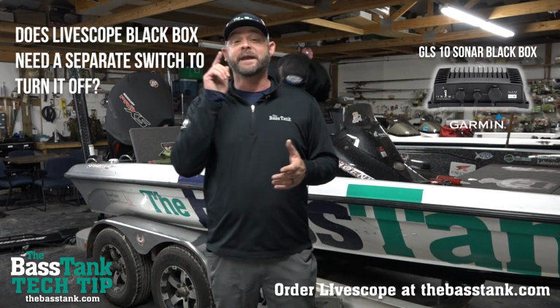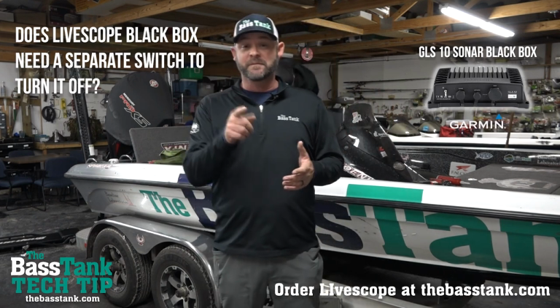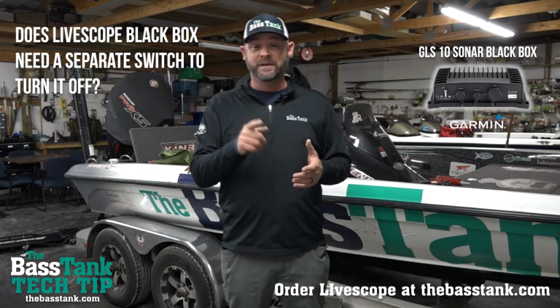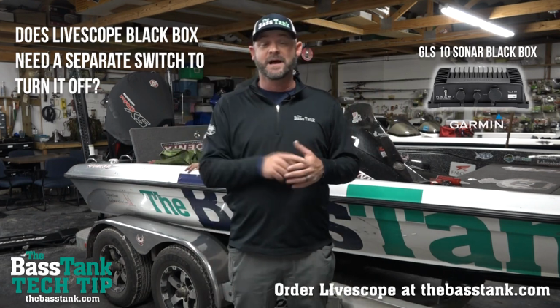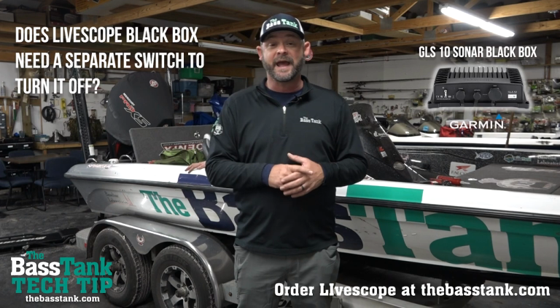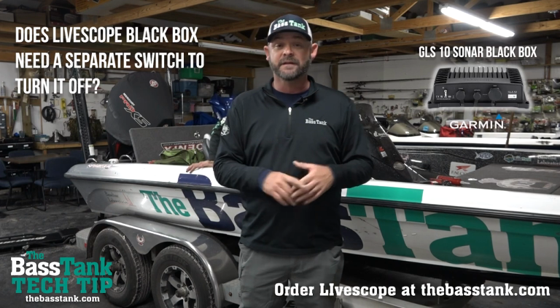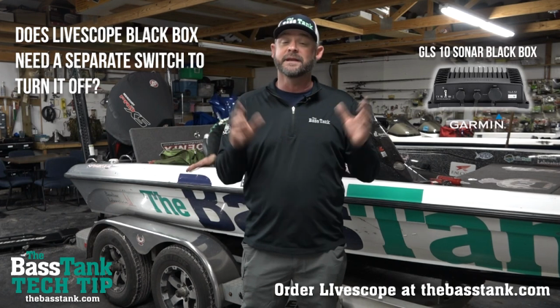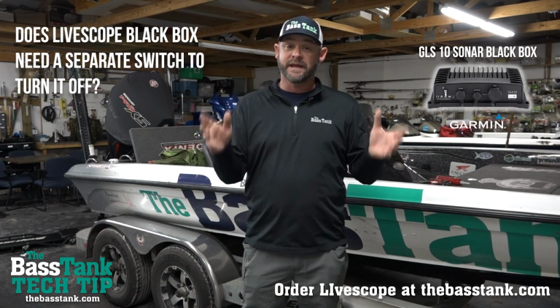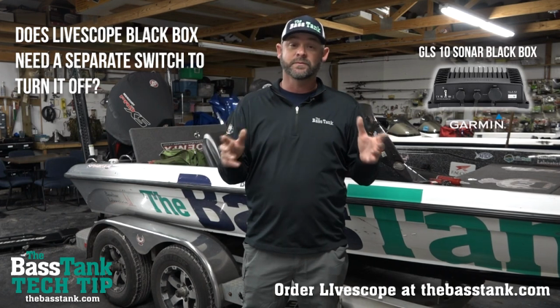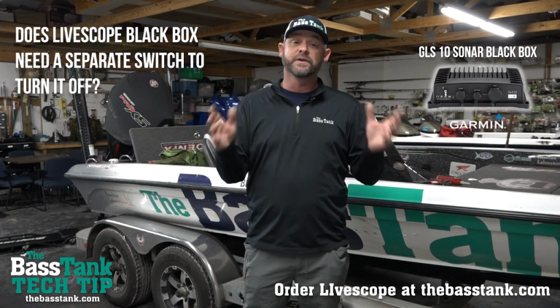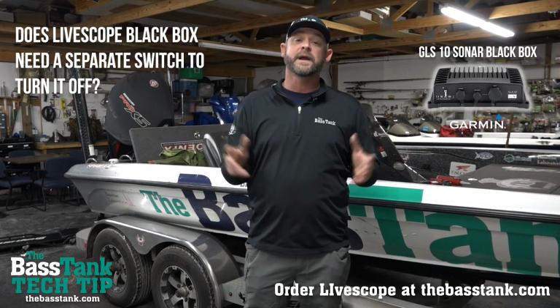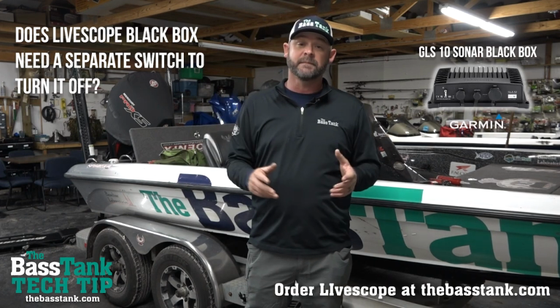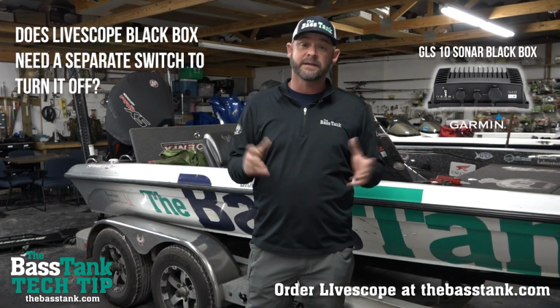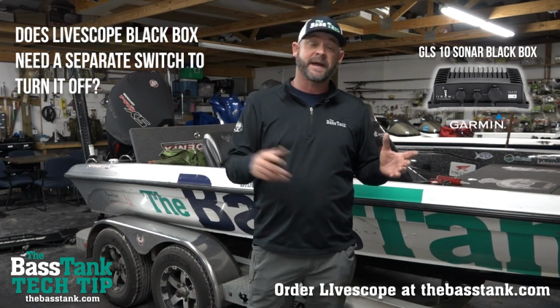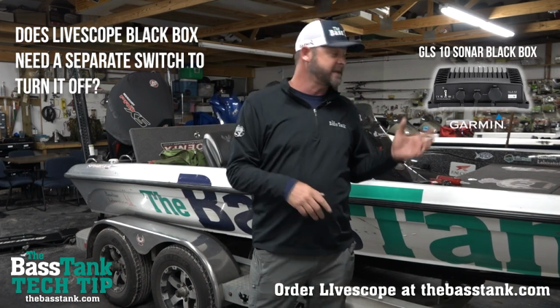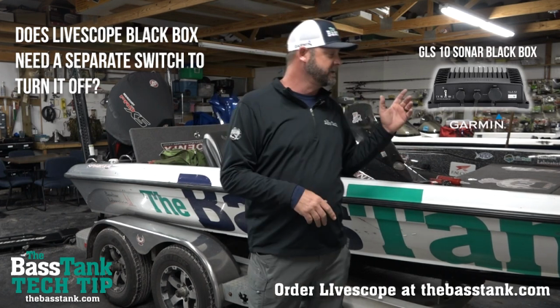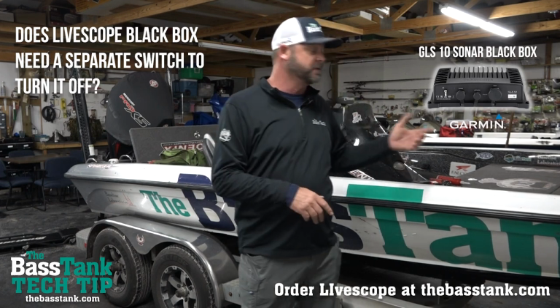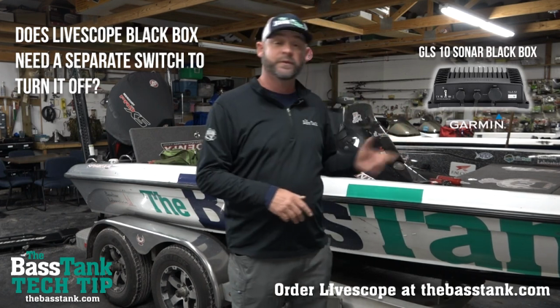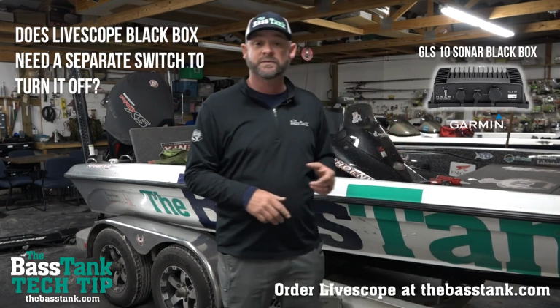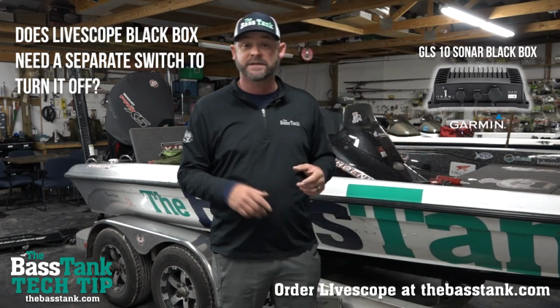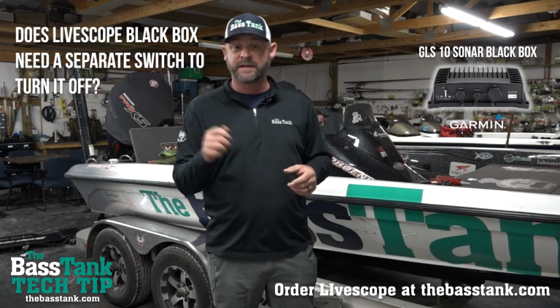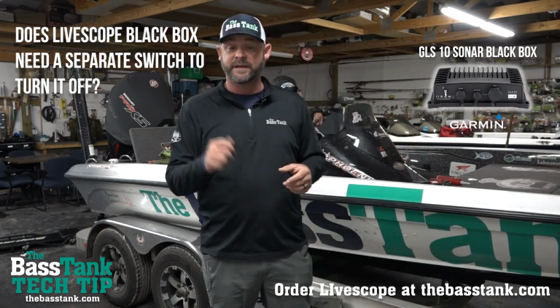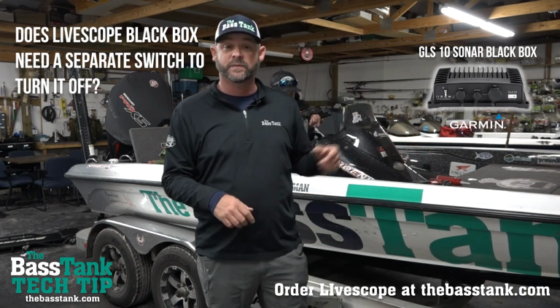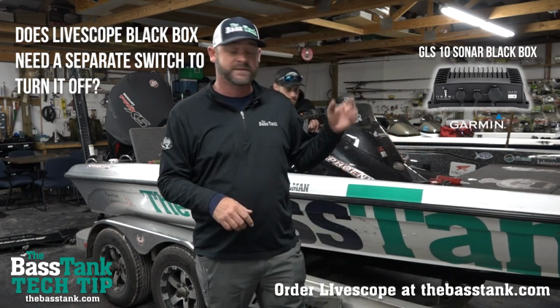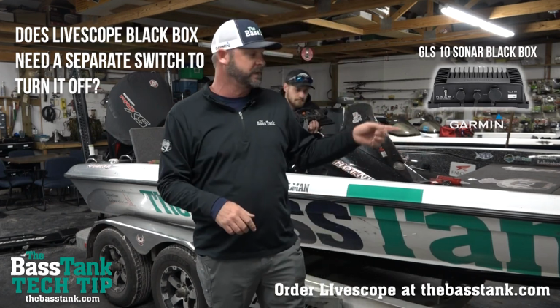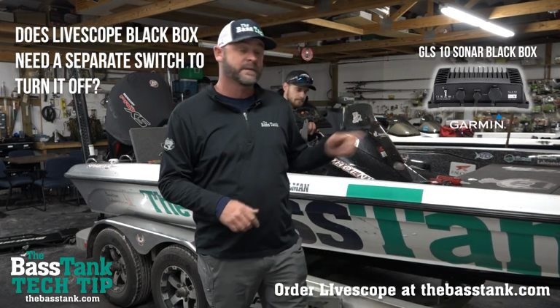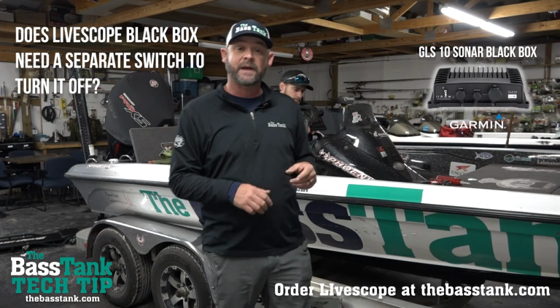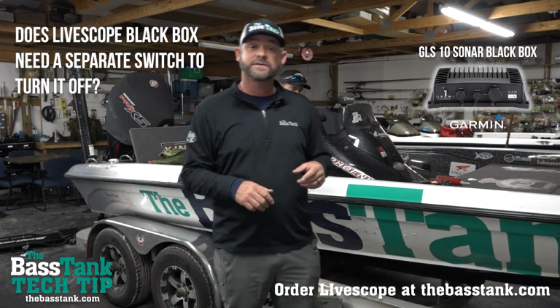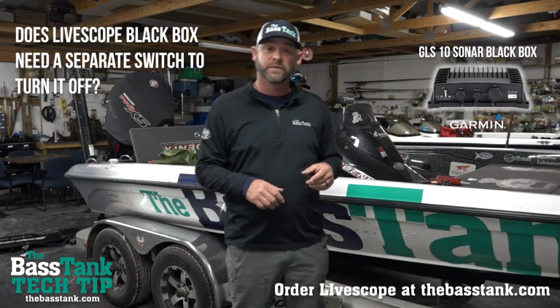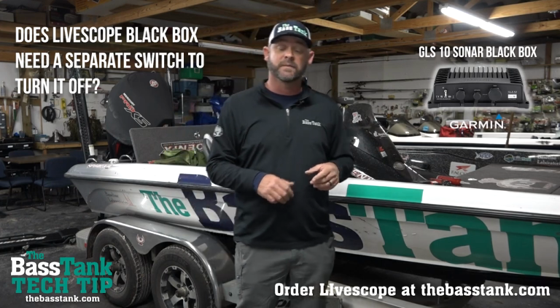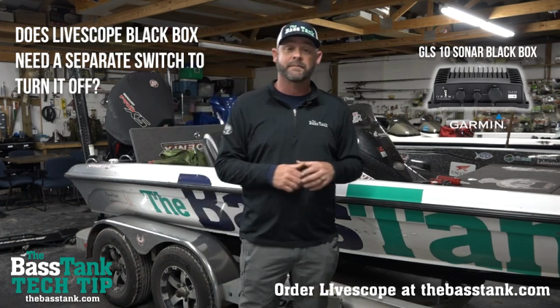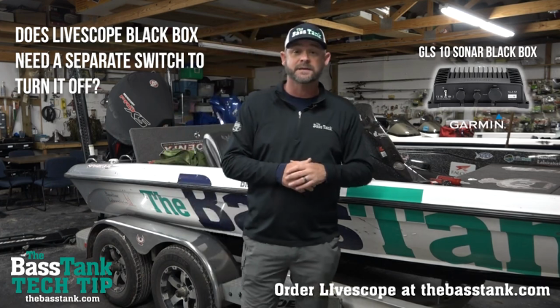If your boat does not have it, then yes, we do recommend at the Bass Tank that you put in an independent switch to kill the power to the black box.